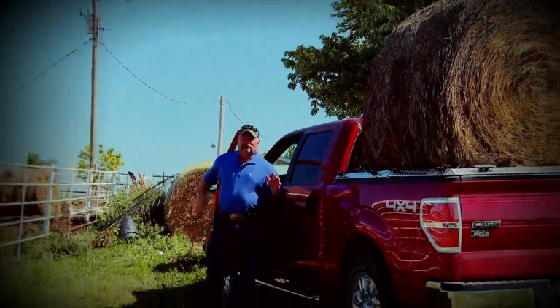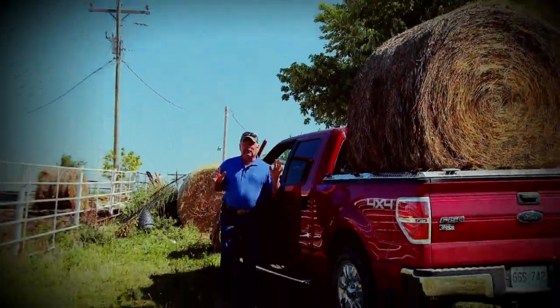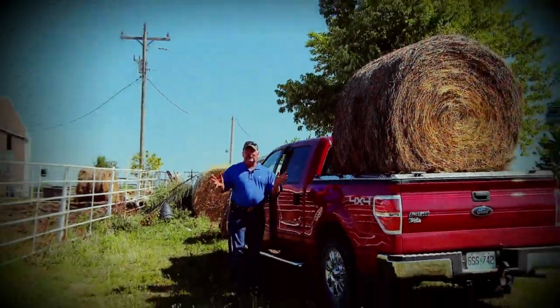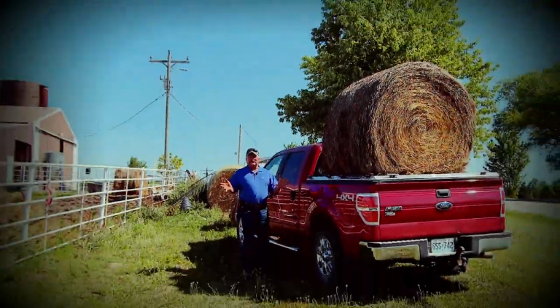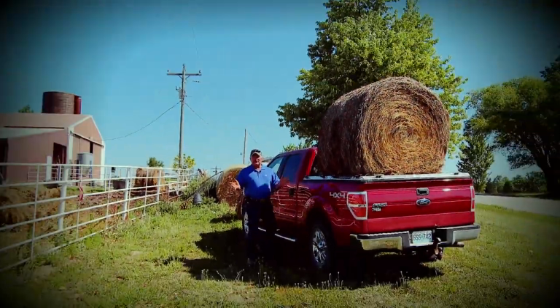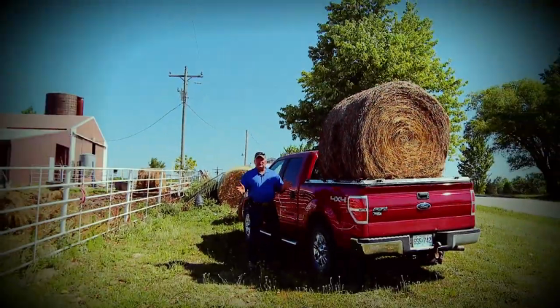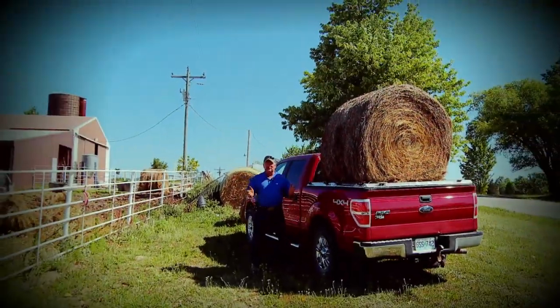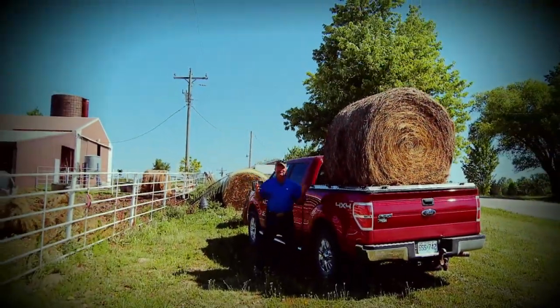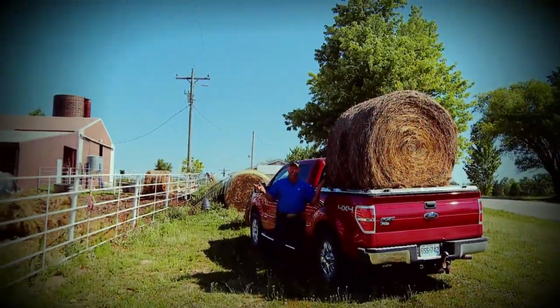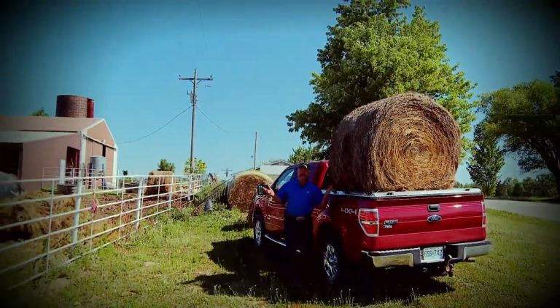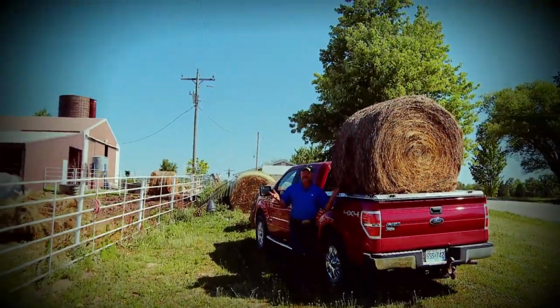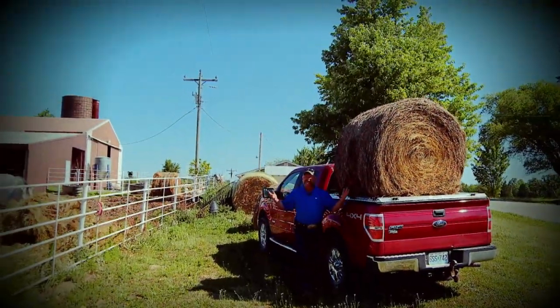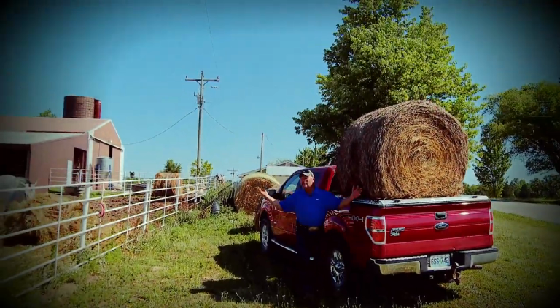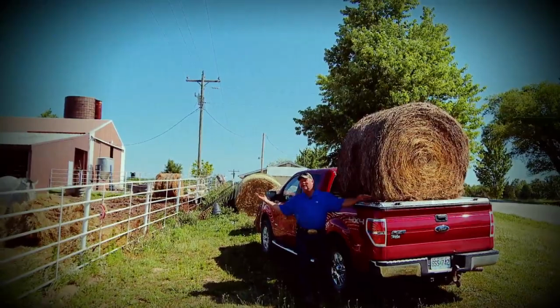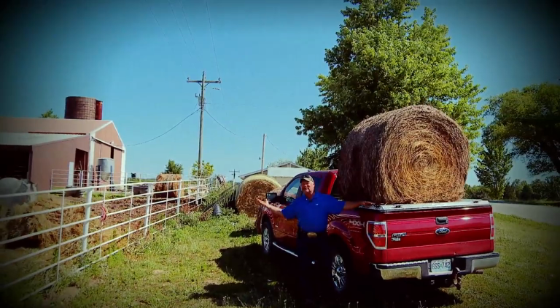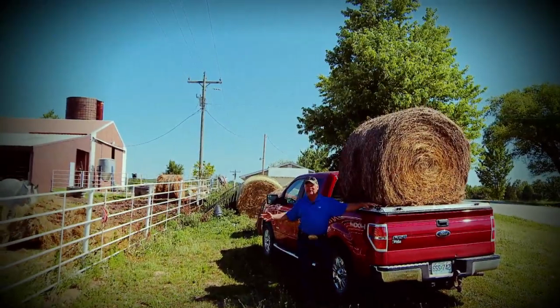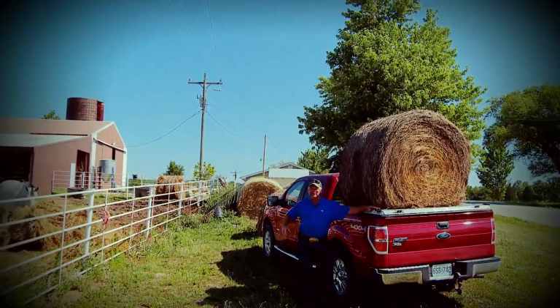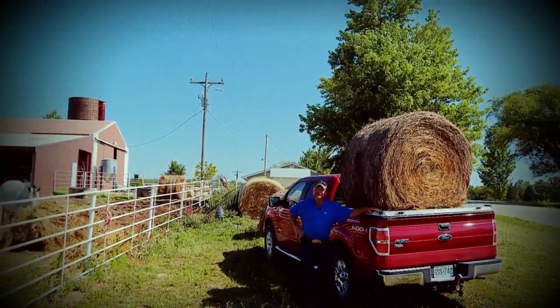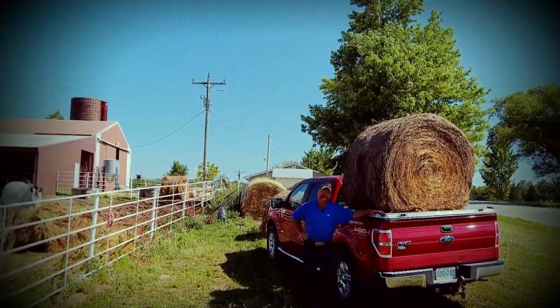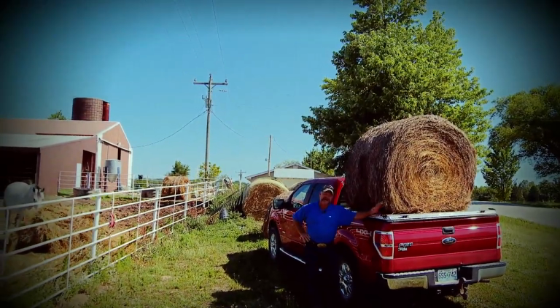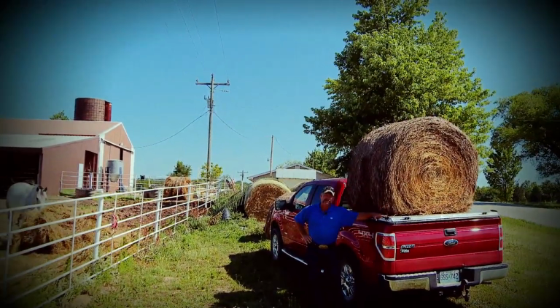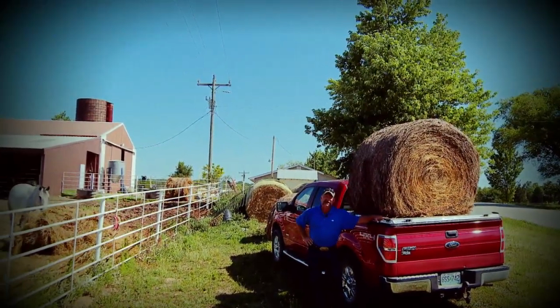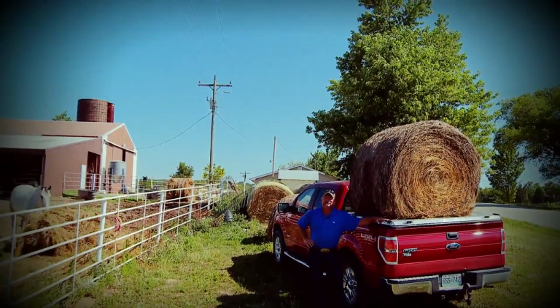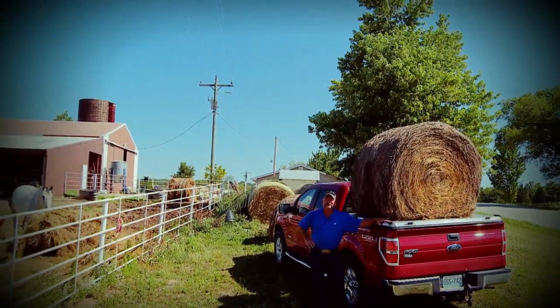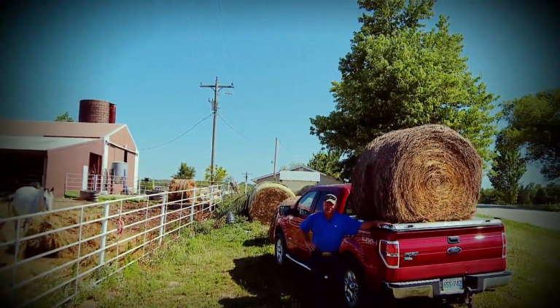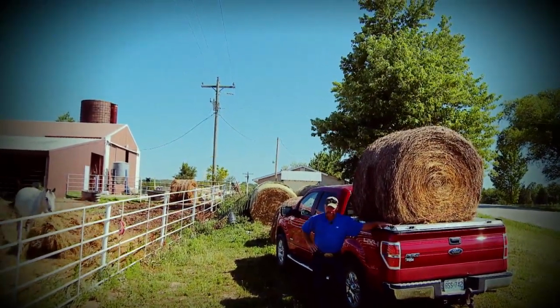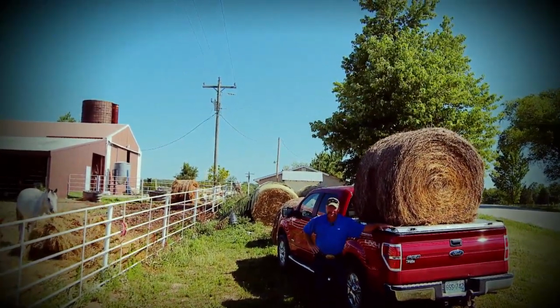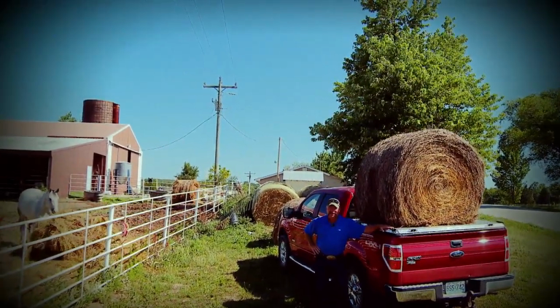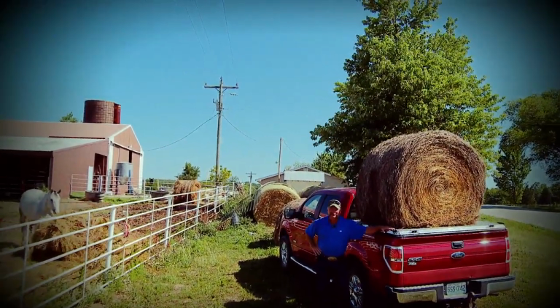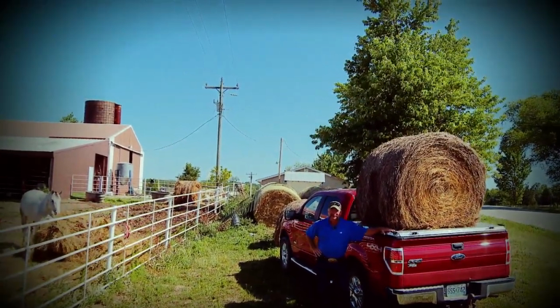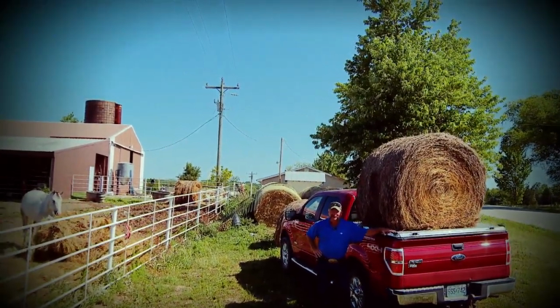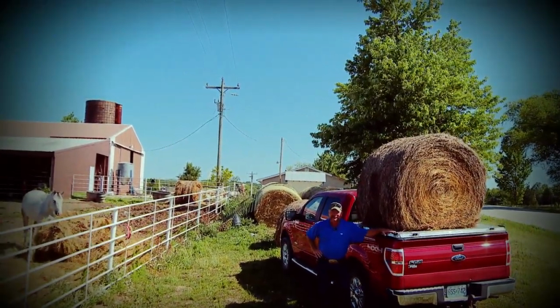One thing's for sure, whether you live in town or out in the country, a Diamondback truck cover will get the job done for you.